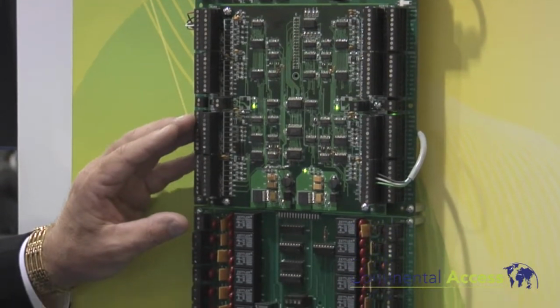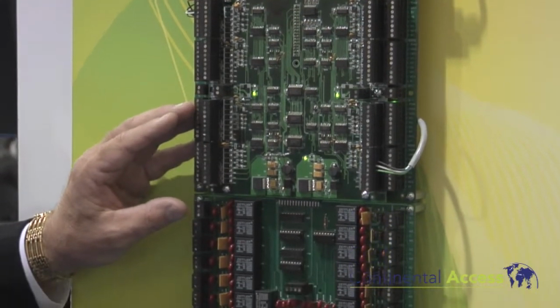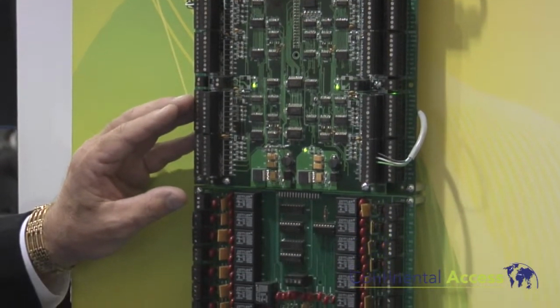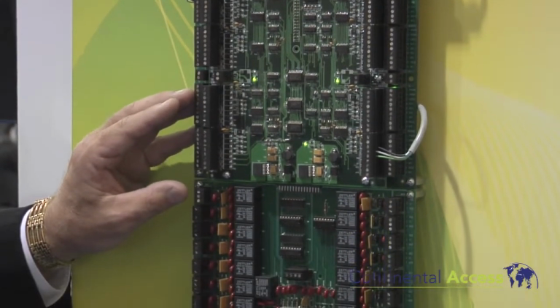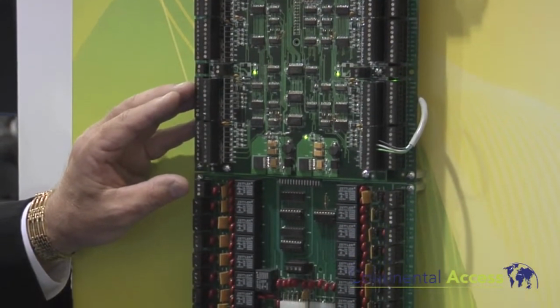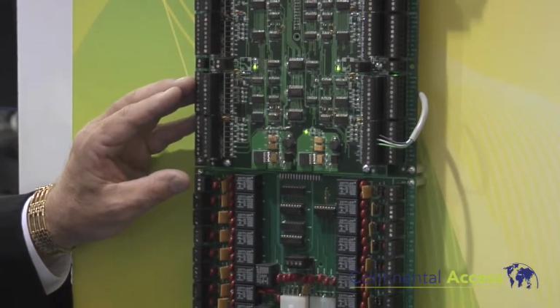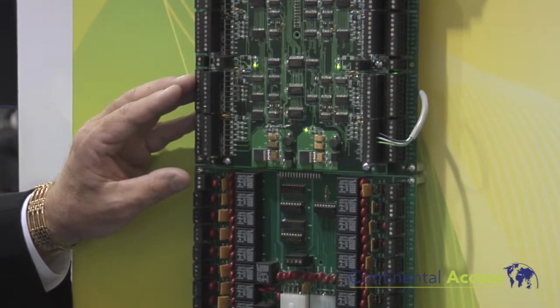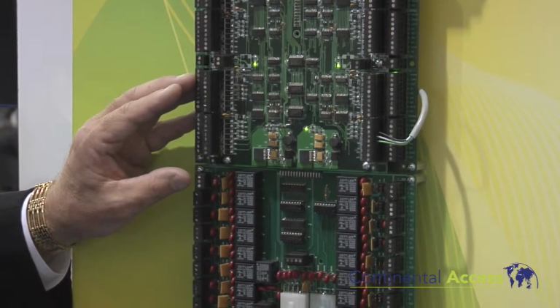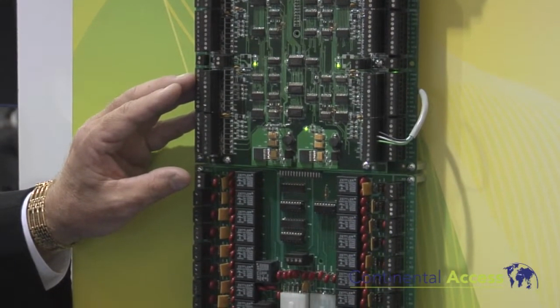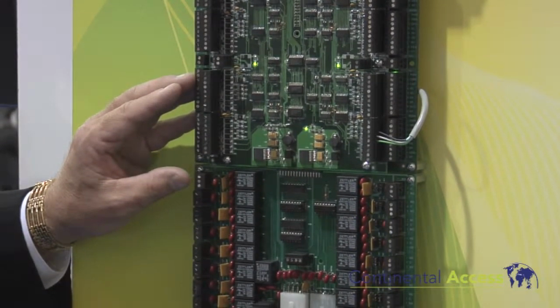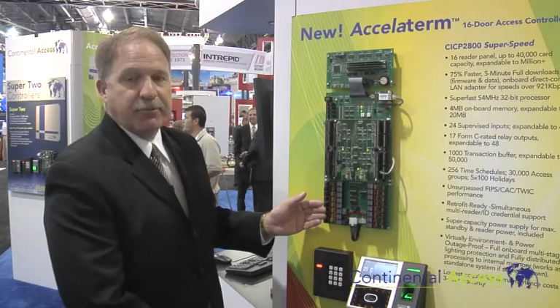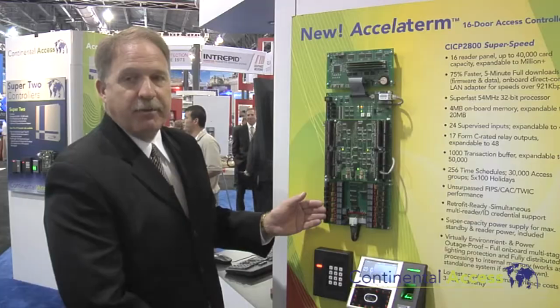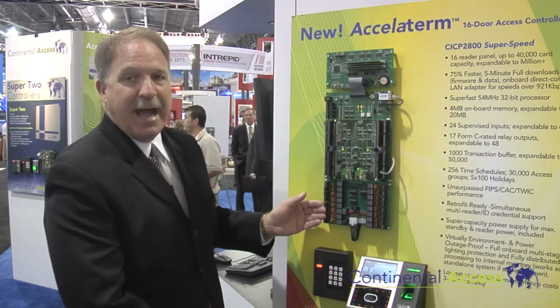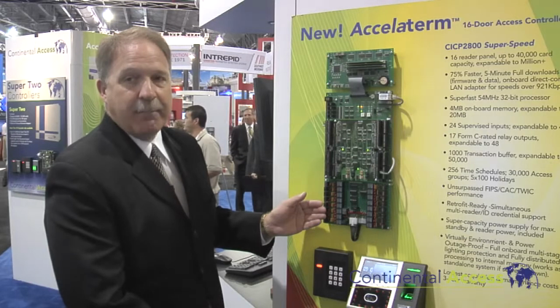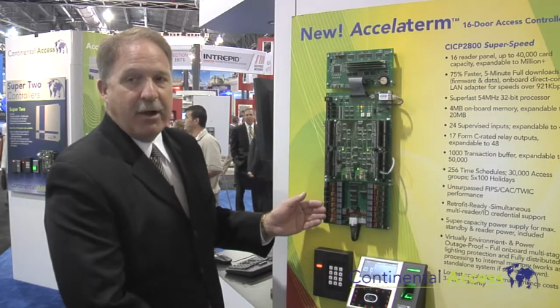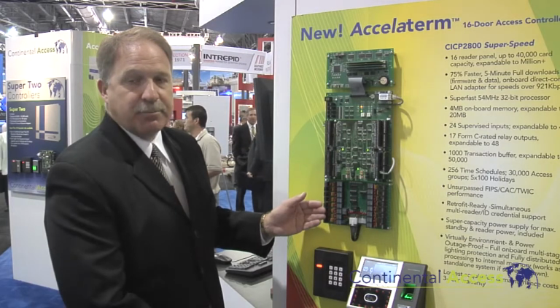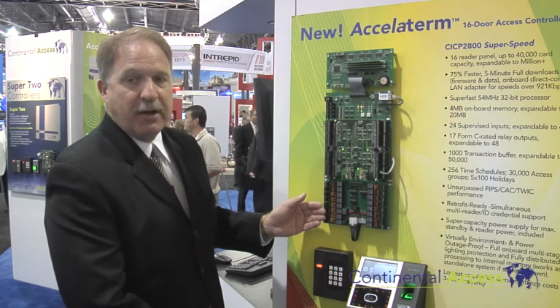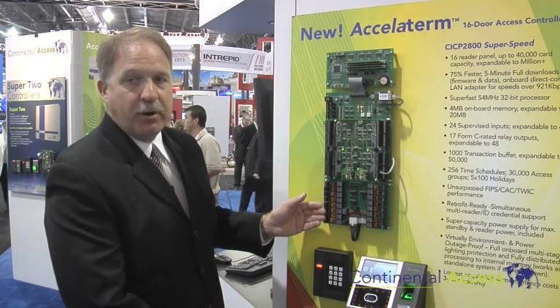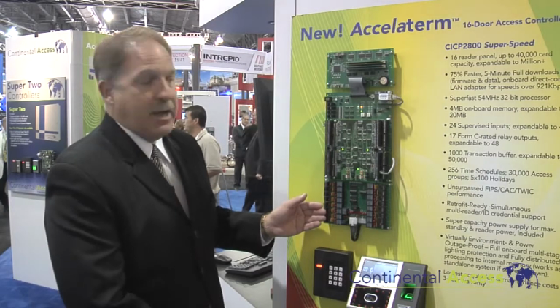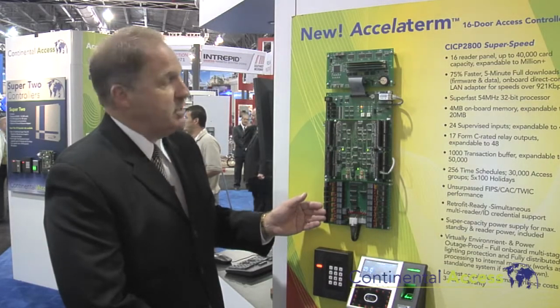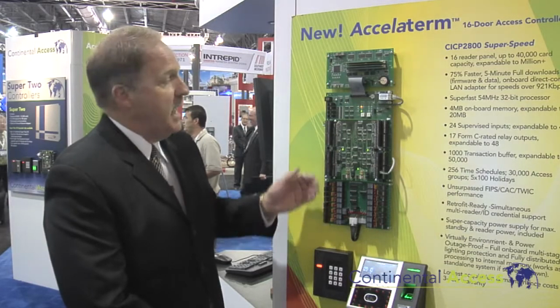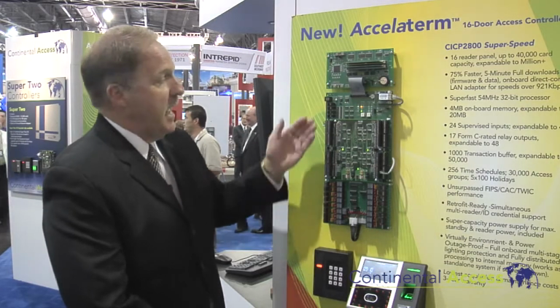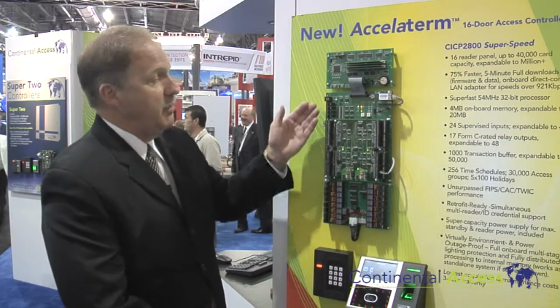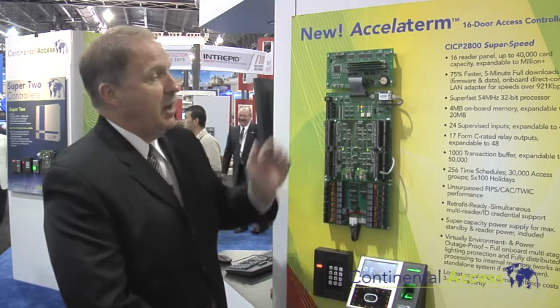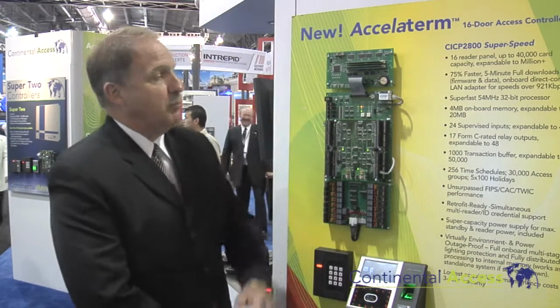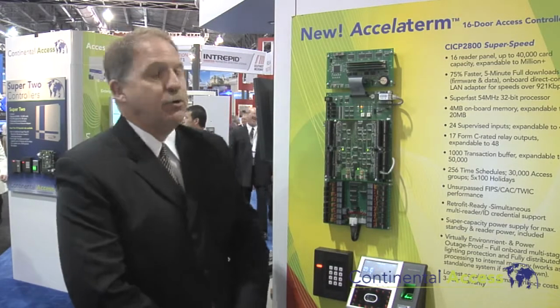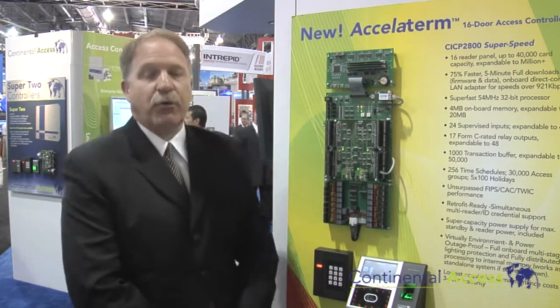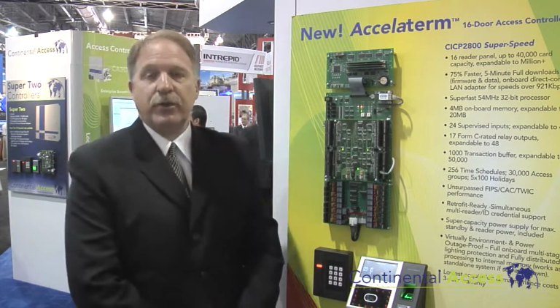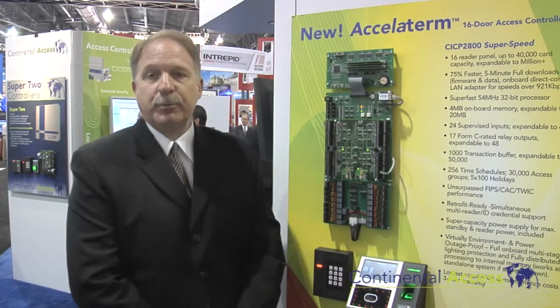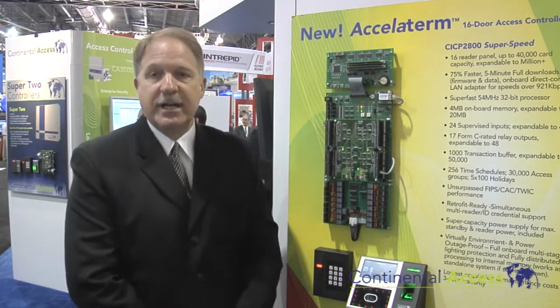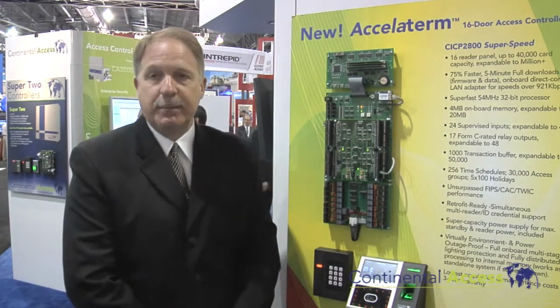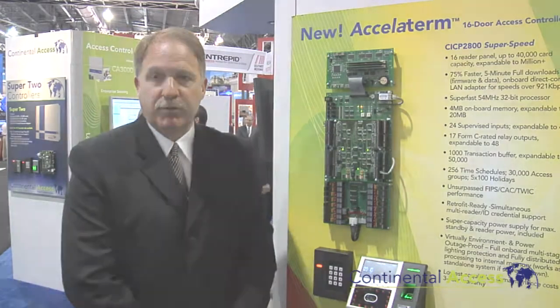This will also give an additional 10 amps of backup power supply for our batteries and up to 40 supervised inputs.